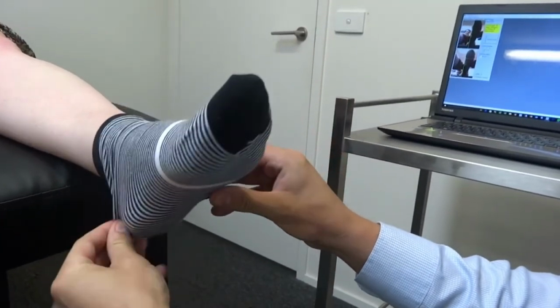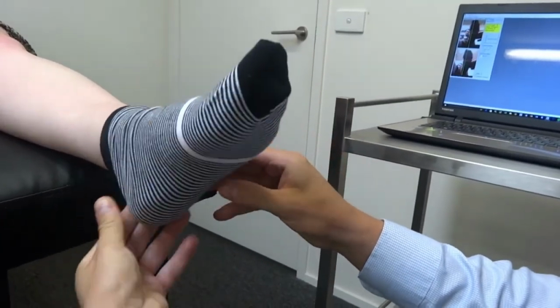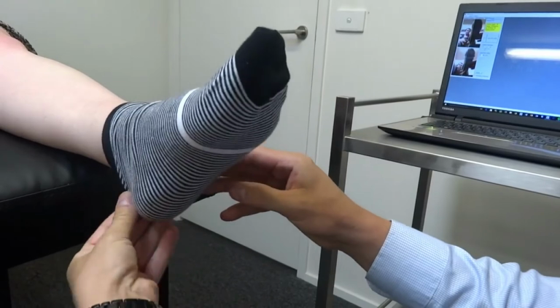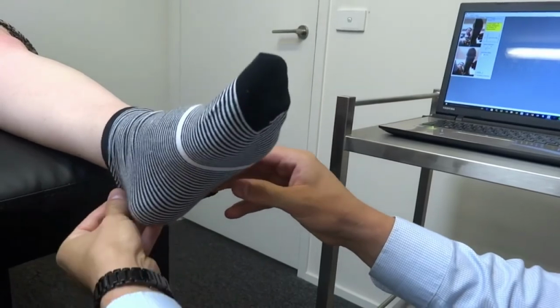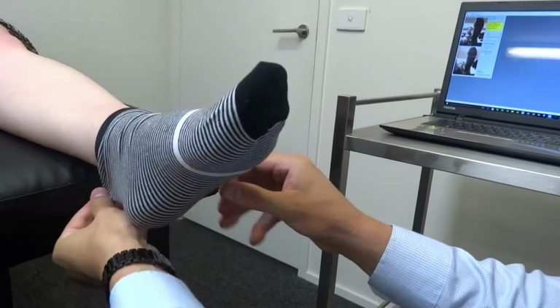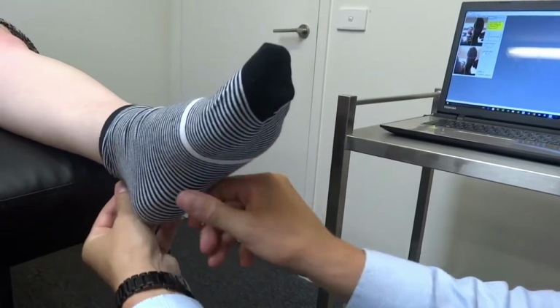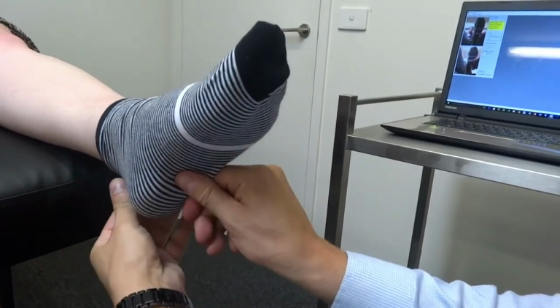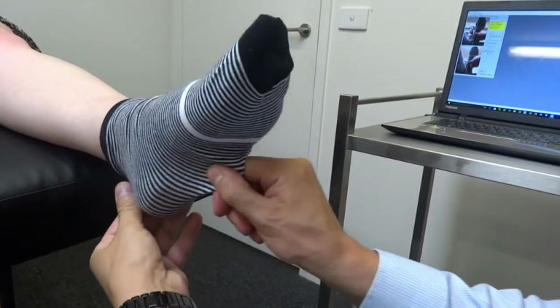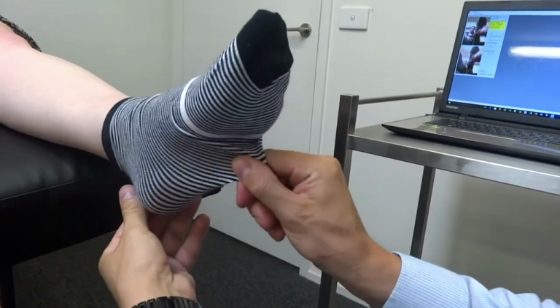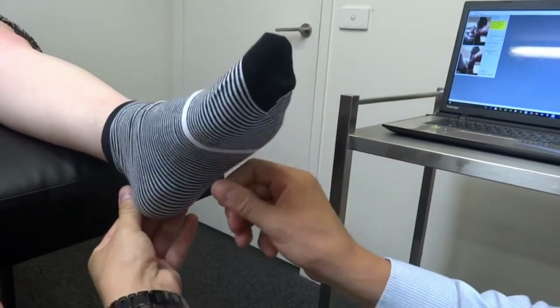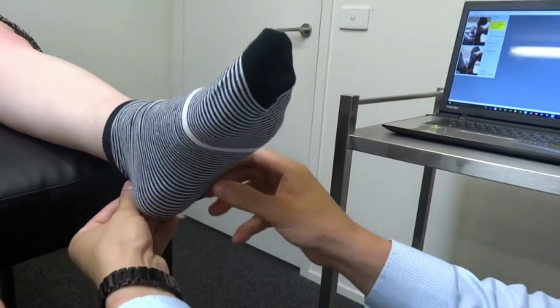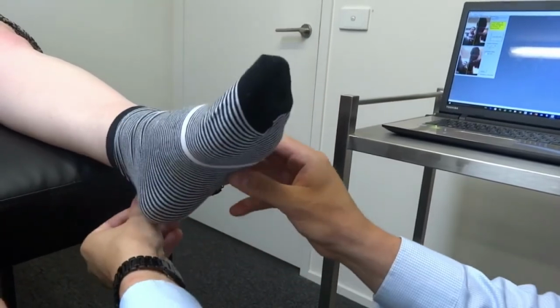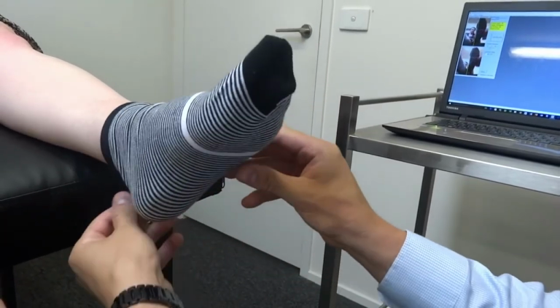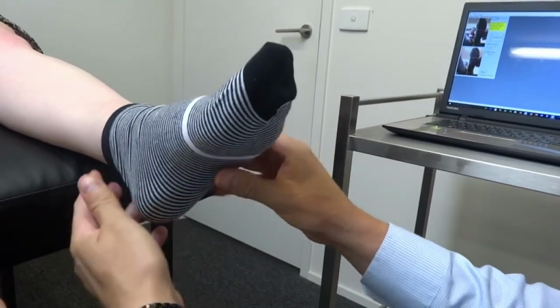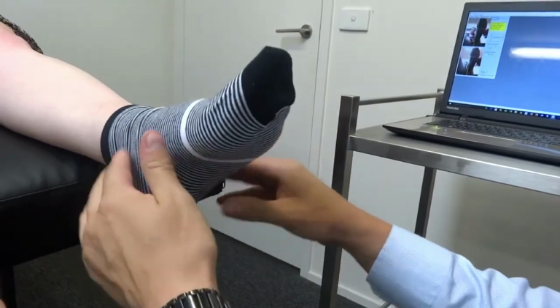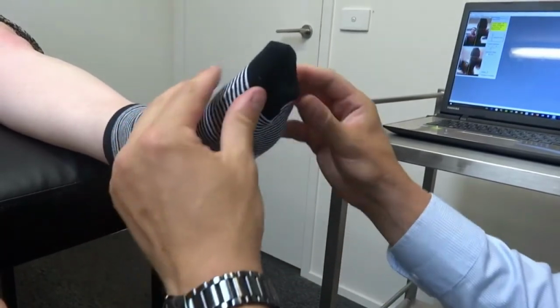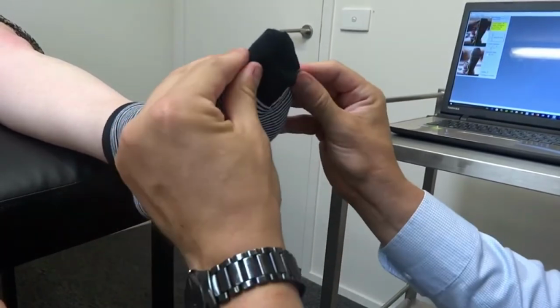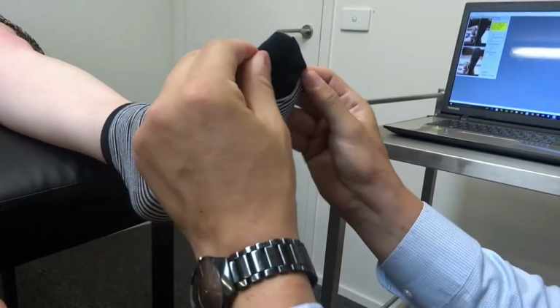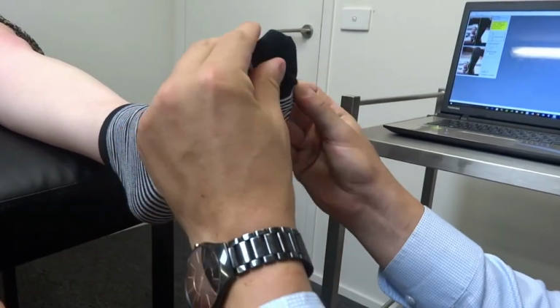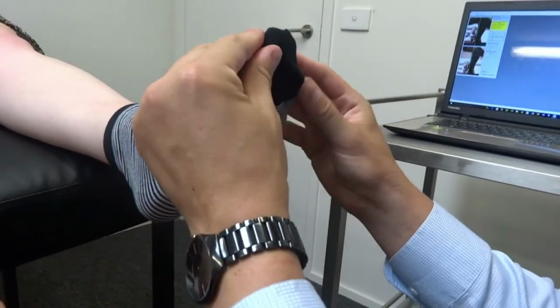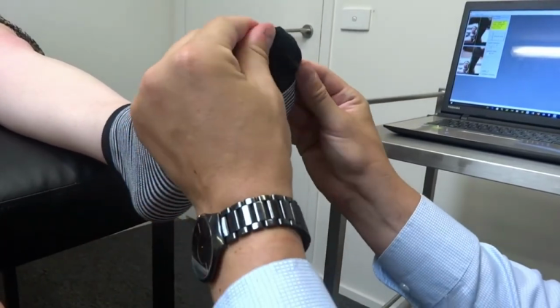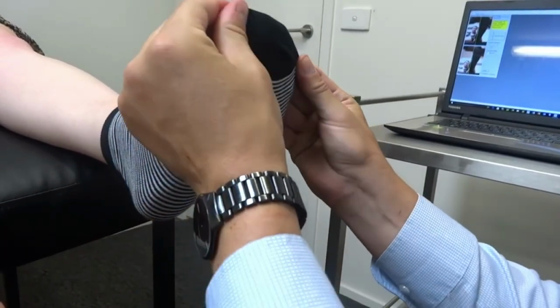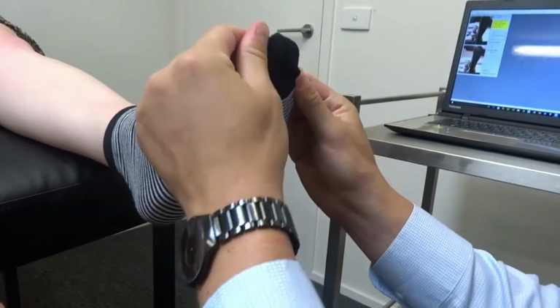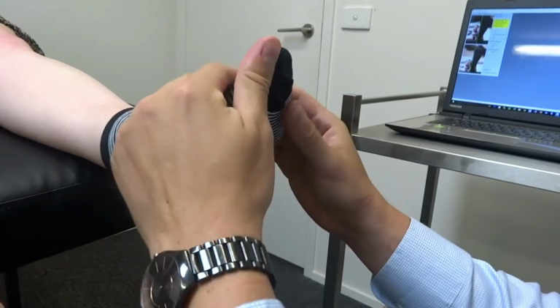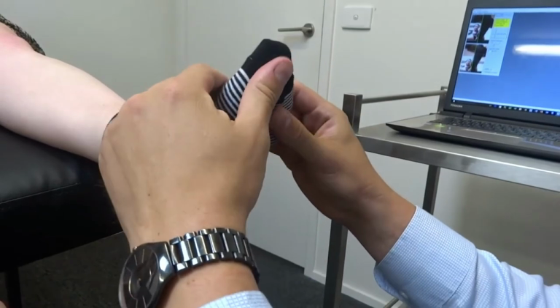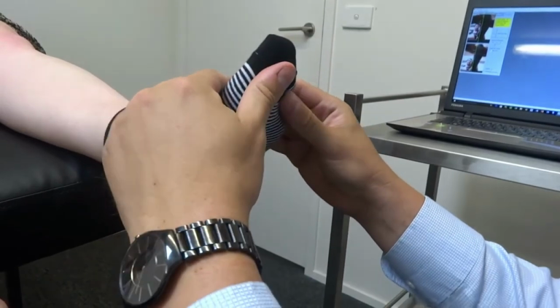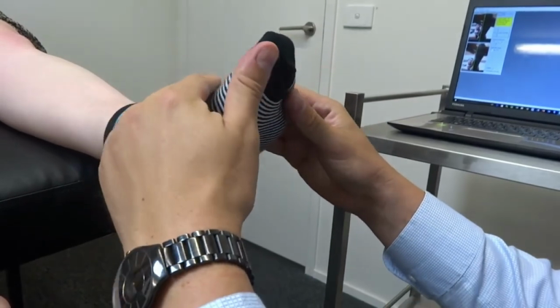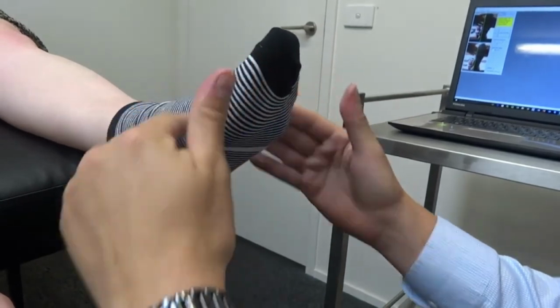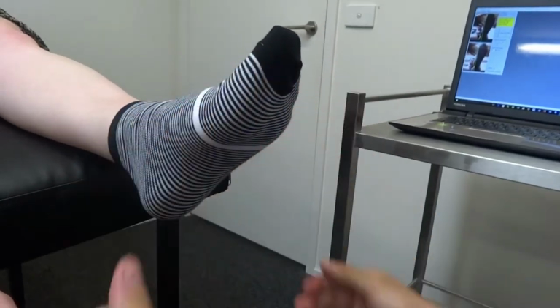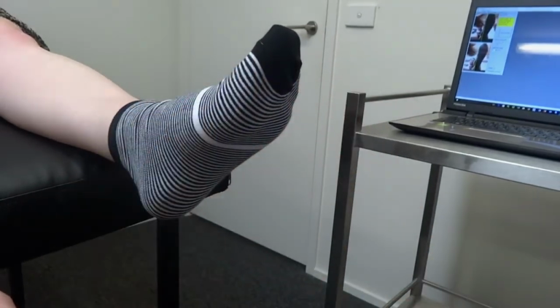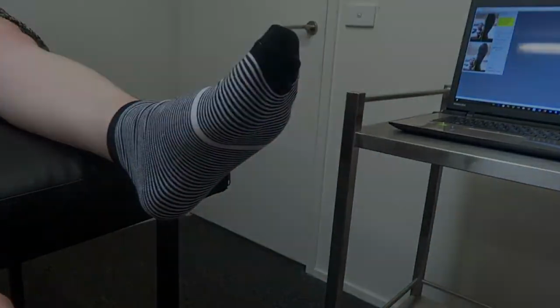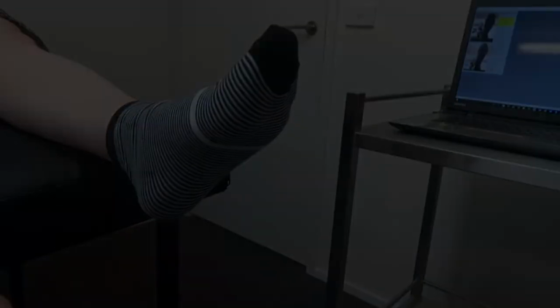The white band should be at mid-metatarsal shaft, behind the metatarsal heads, between the metatarsal heads and the apex of the arch.